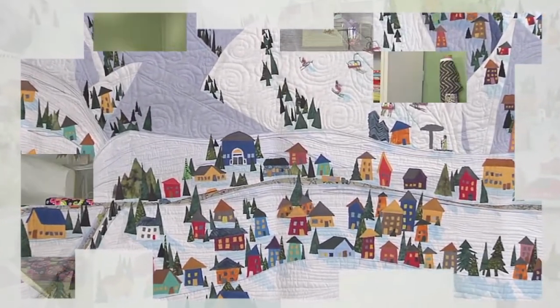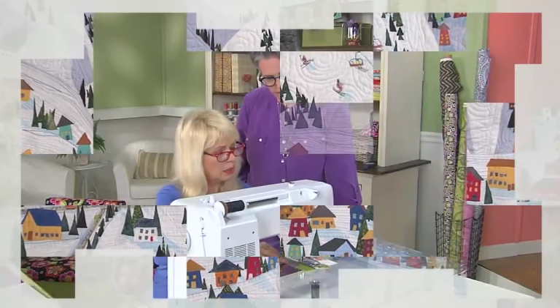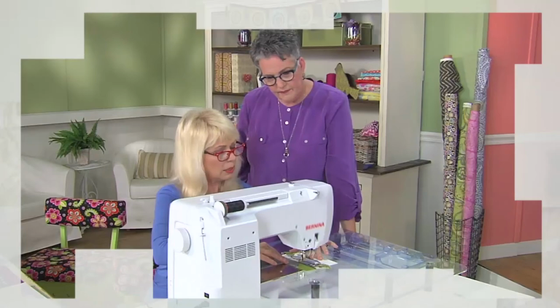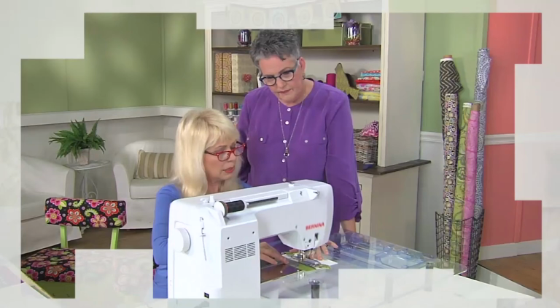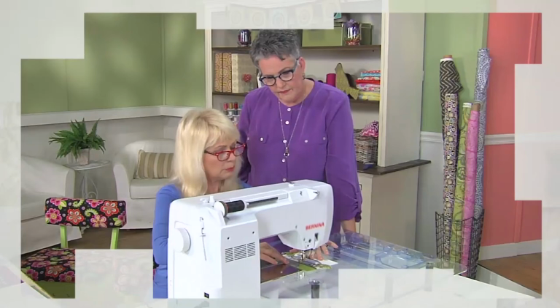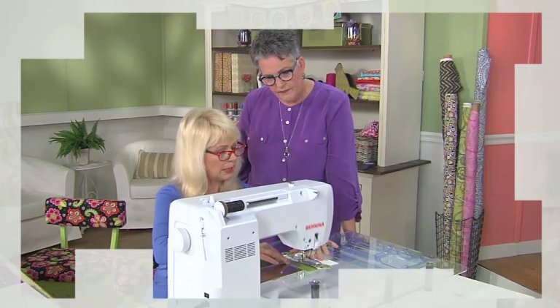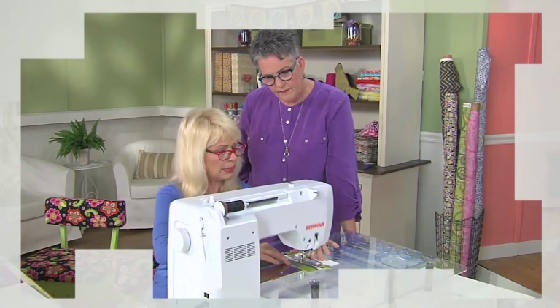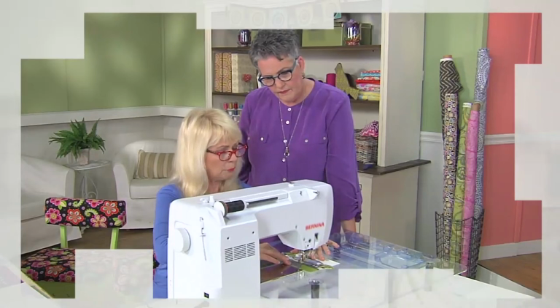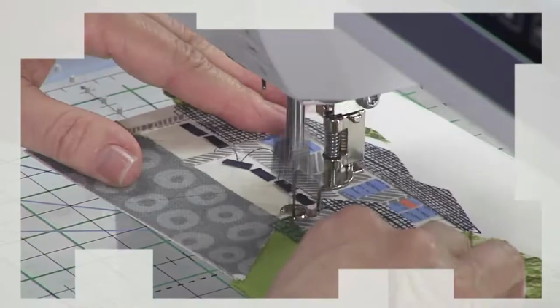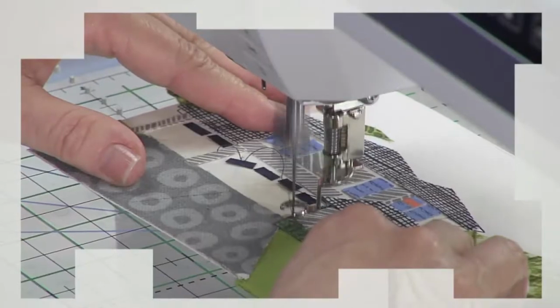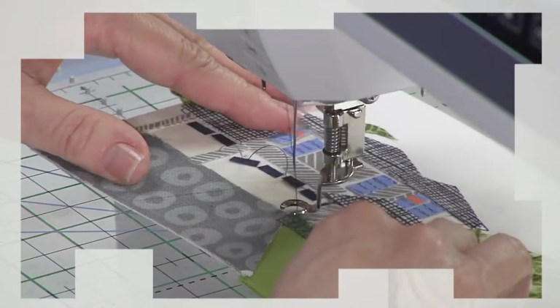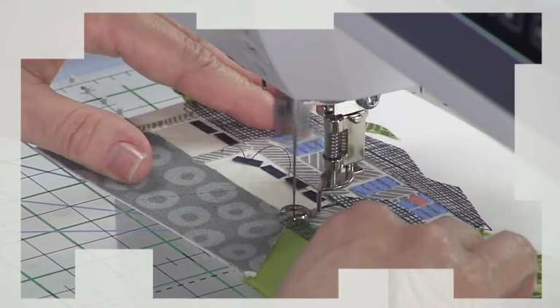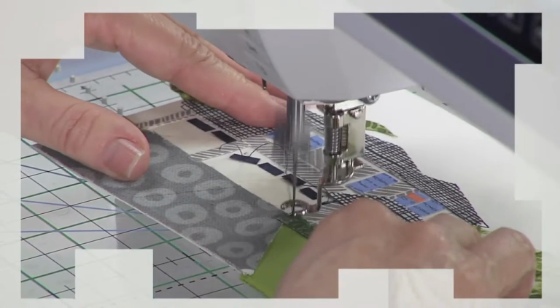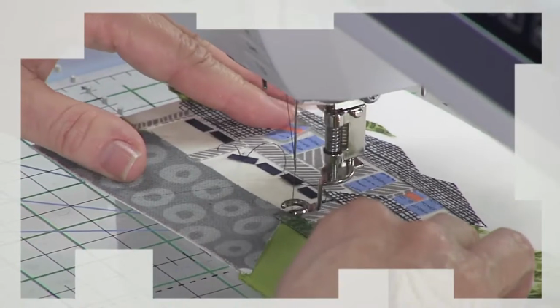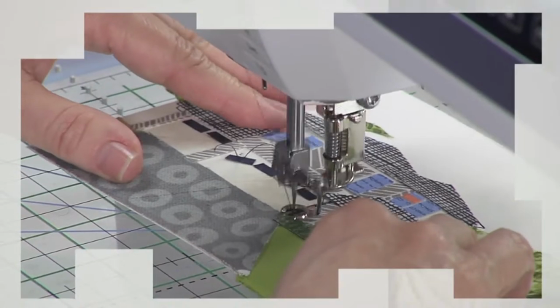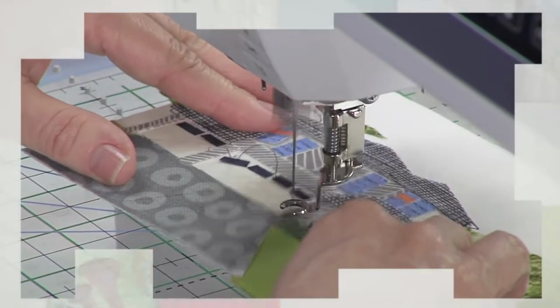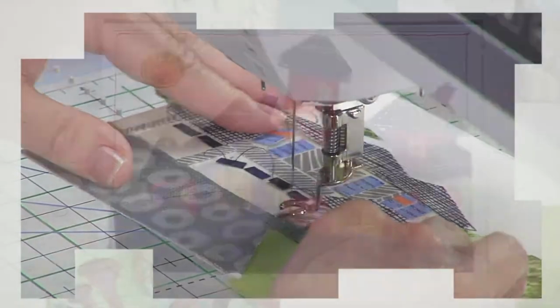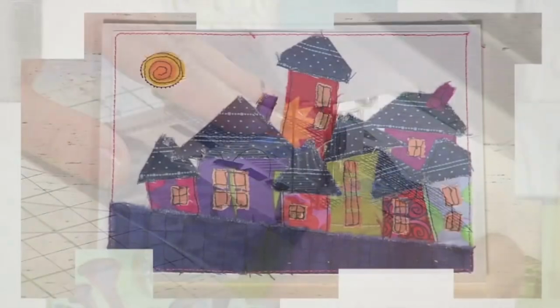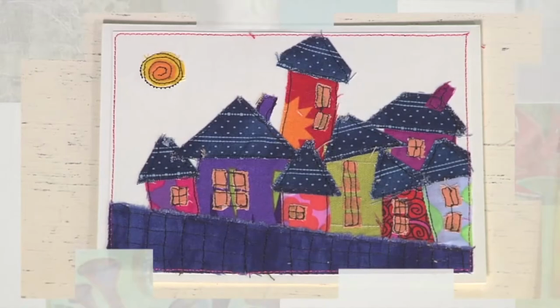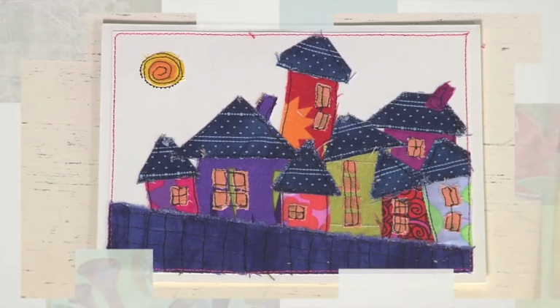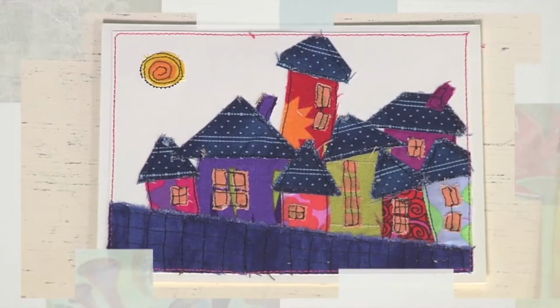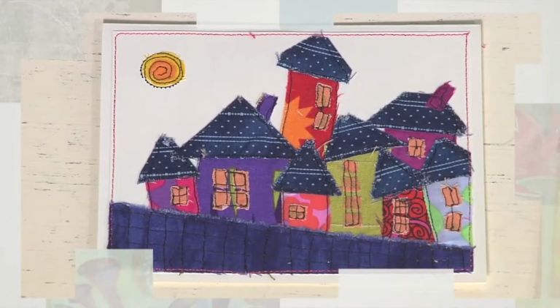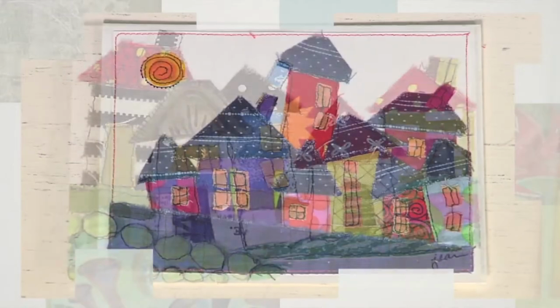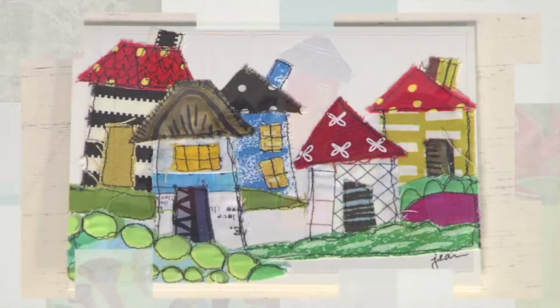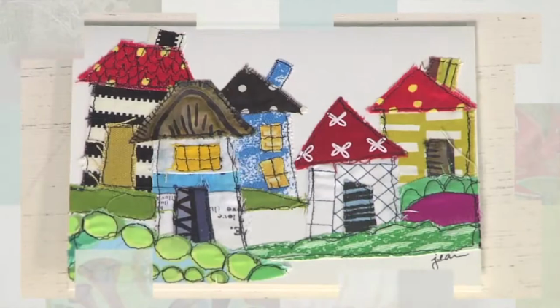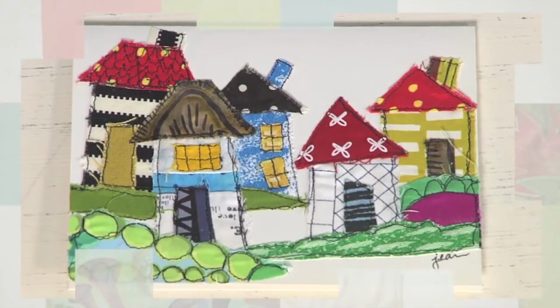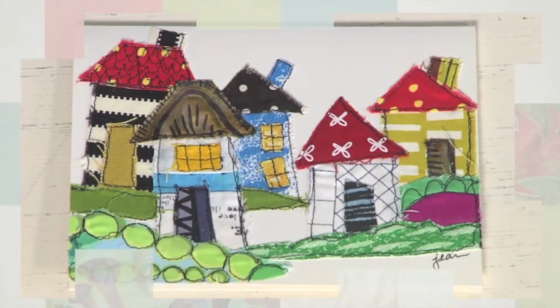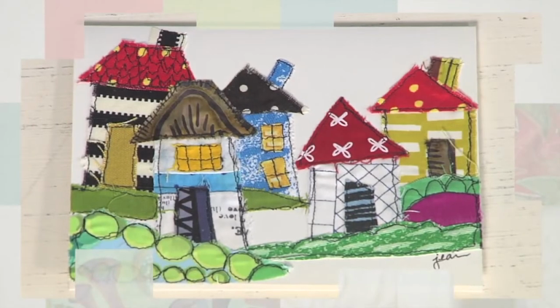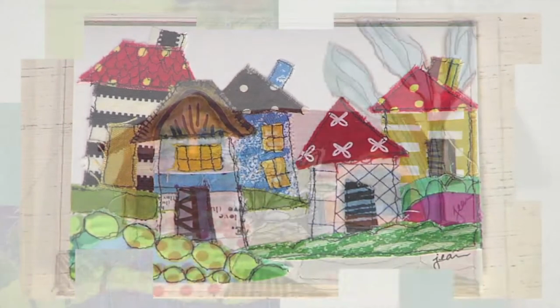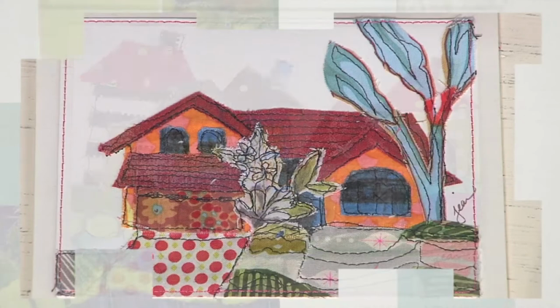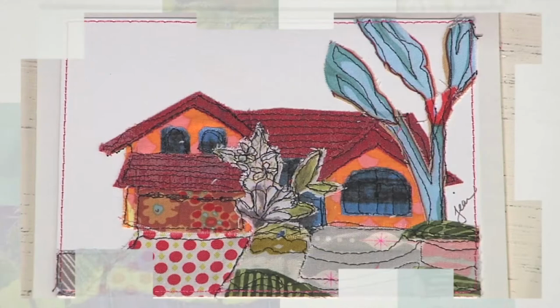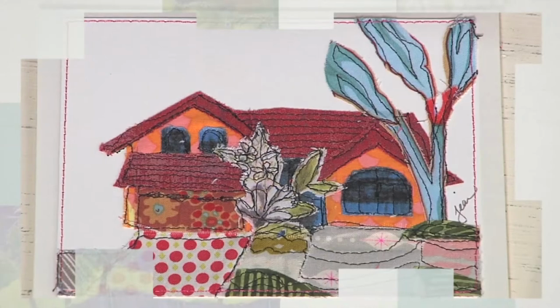Then, Jean Impey makes fabric greeting cards created from scraps, many of which feature houses.